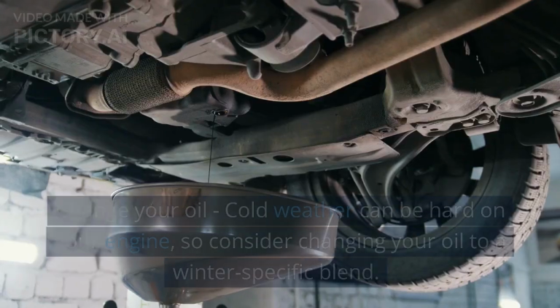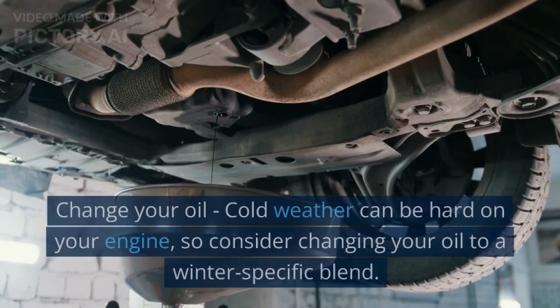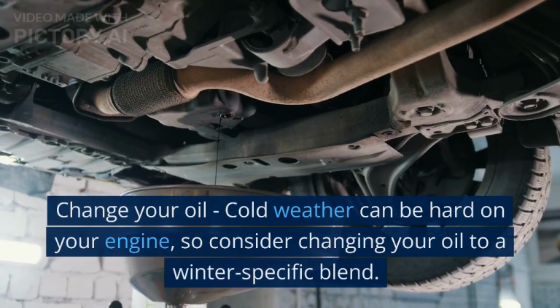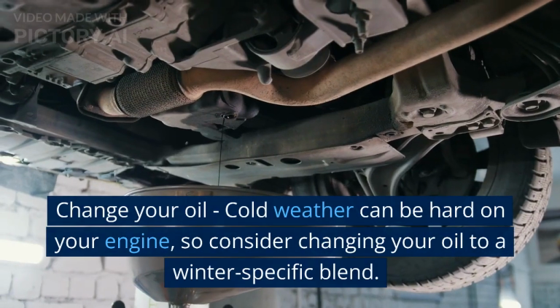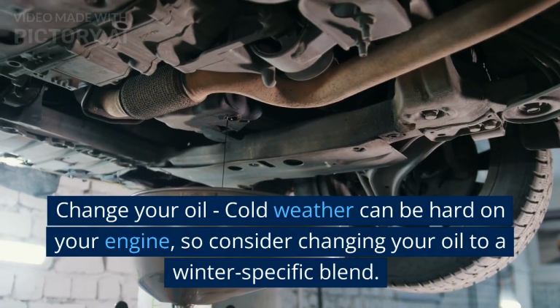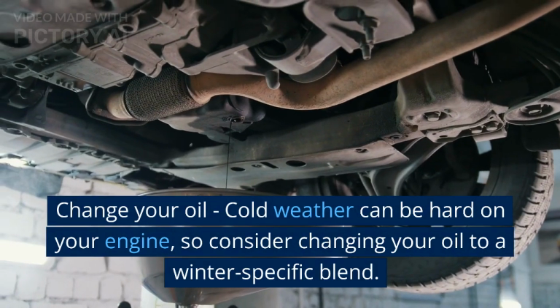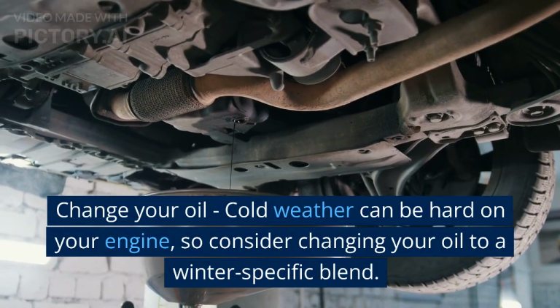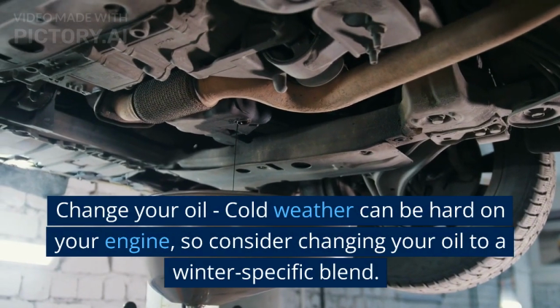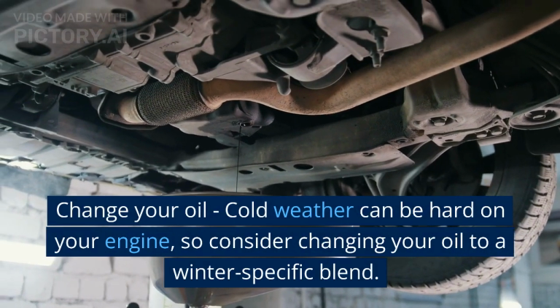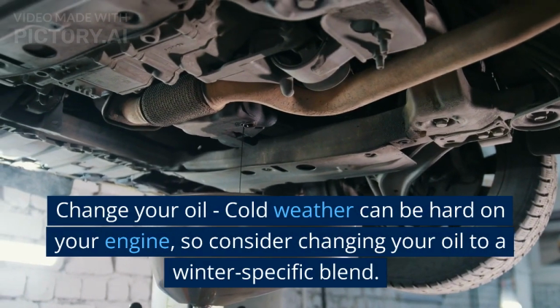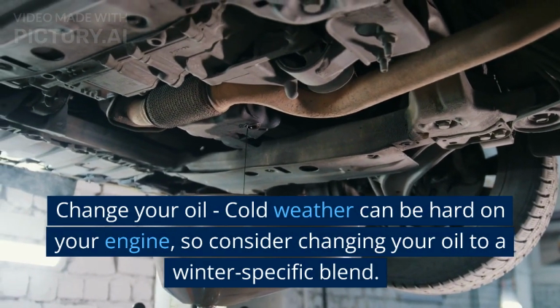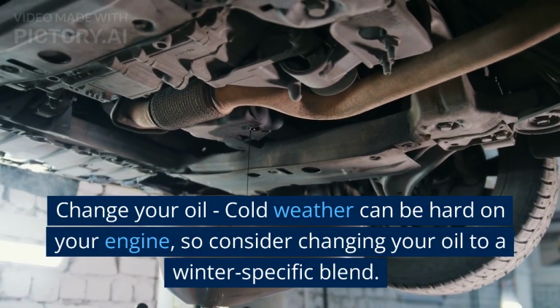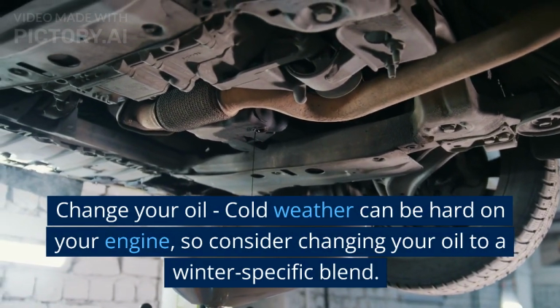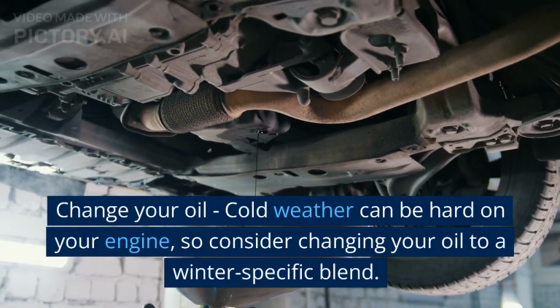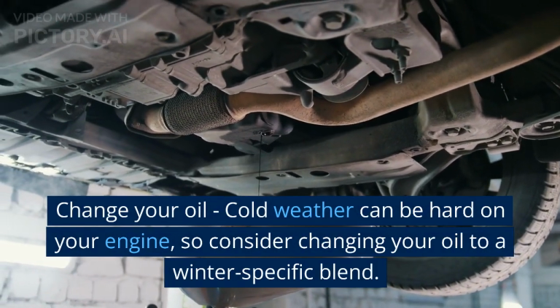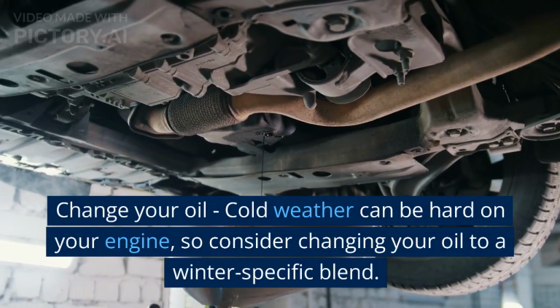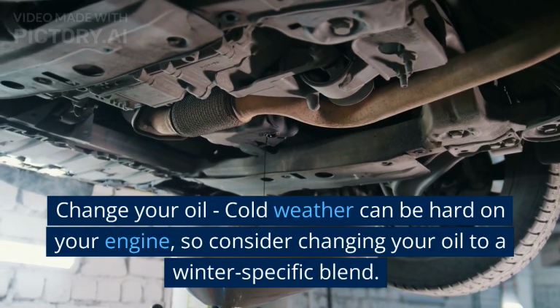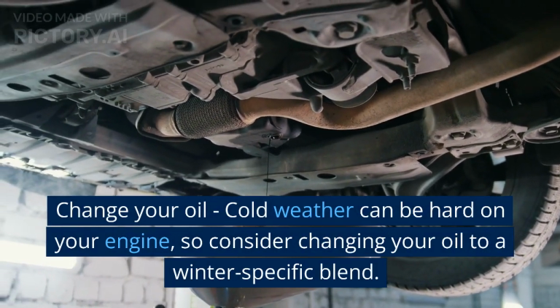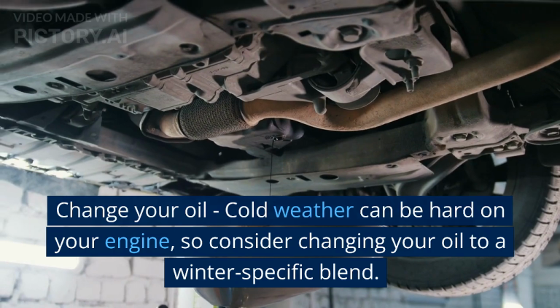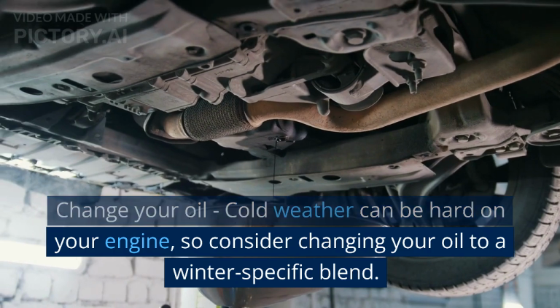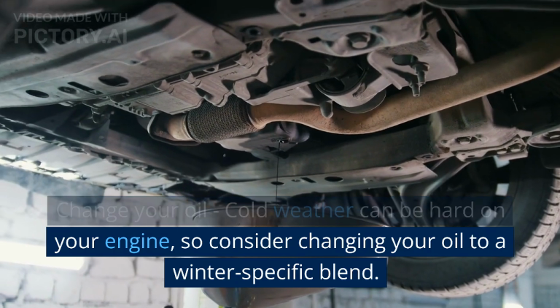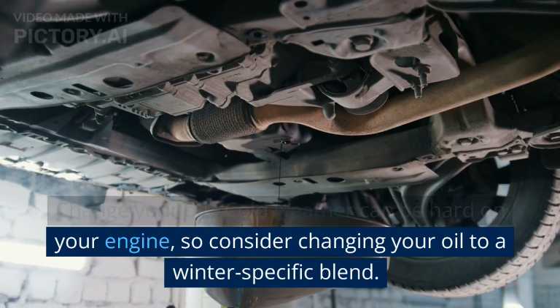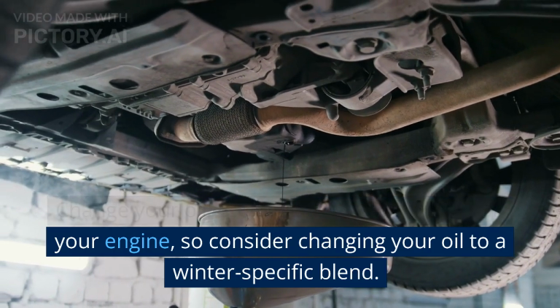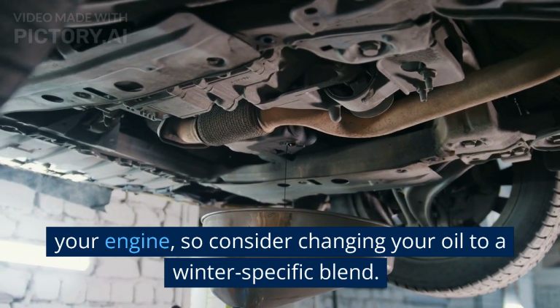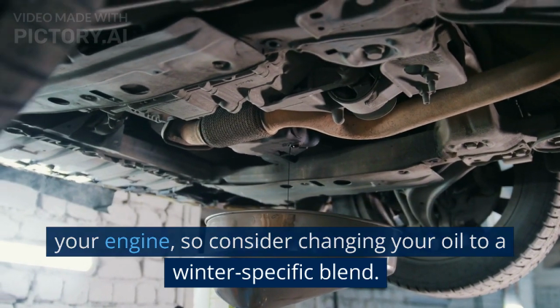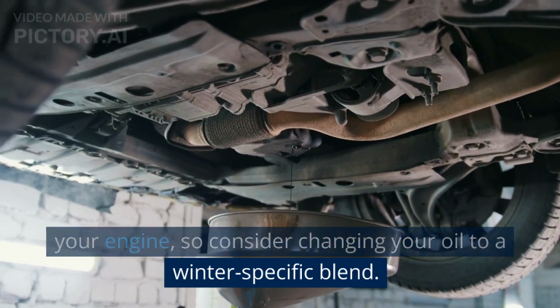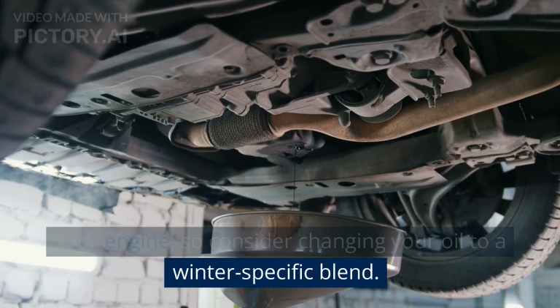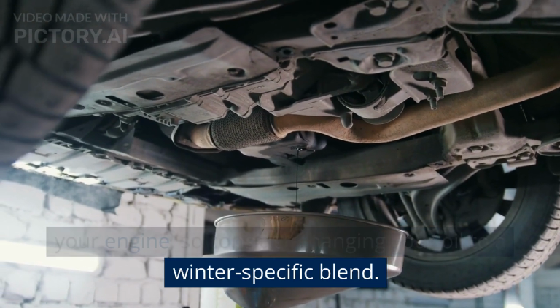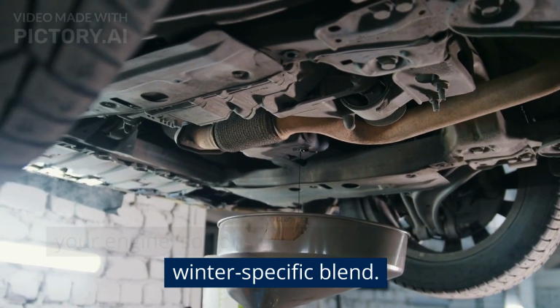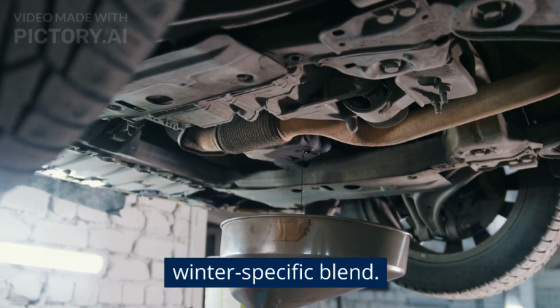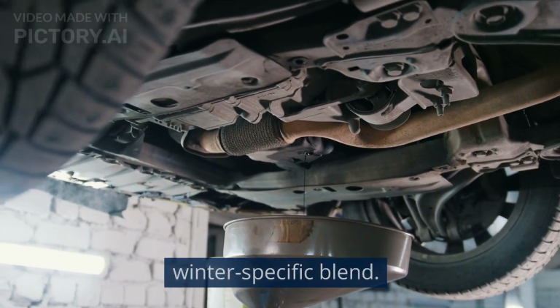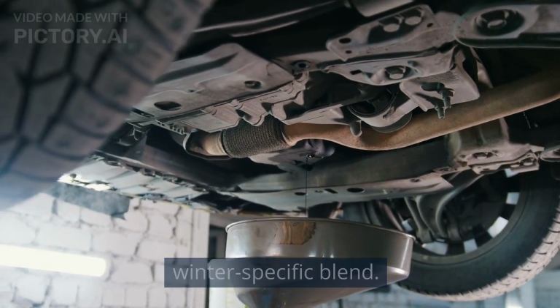Change your oil. Cold weather can be hard on your engine, so consider changing your oil to a winter-specific blend.